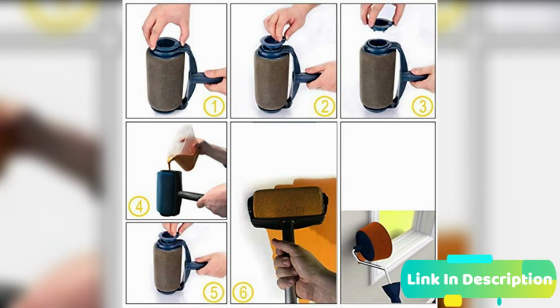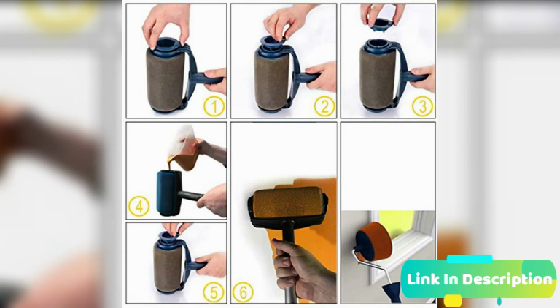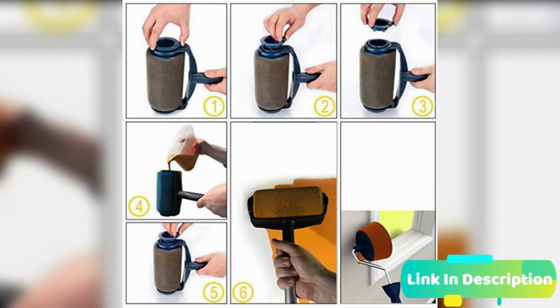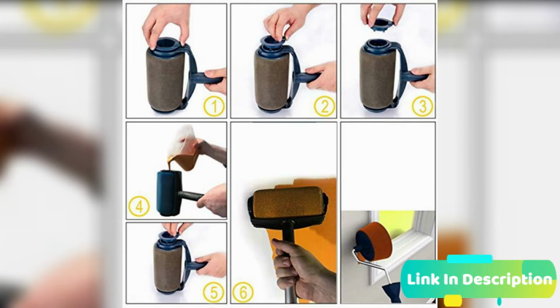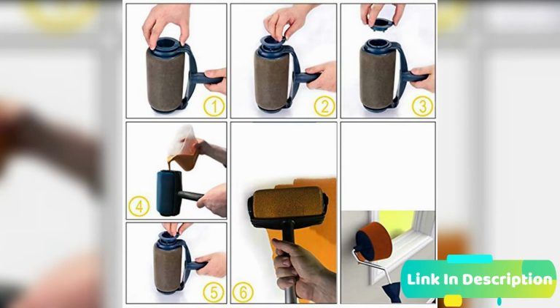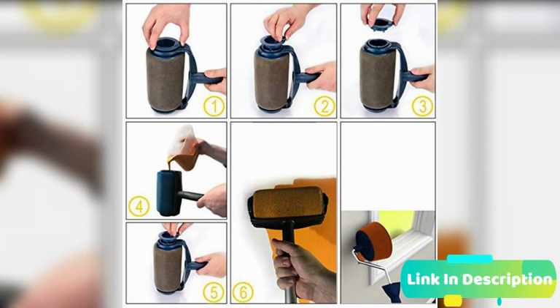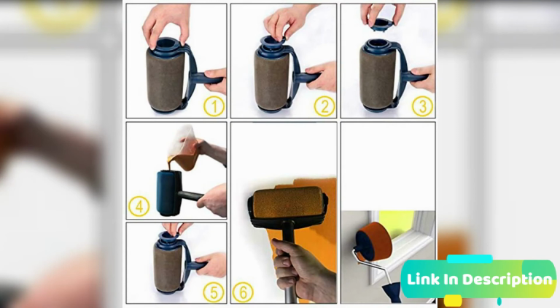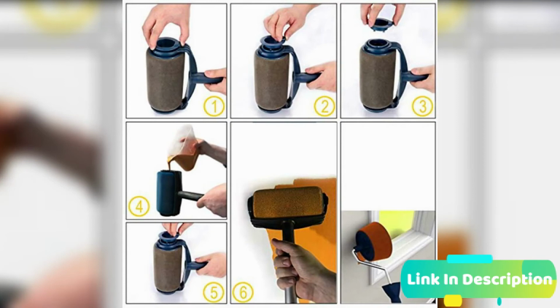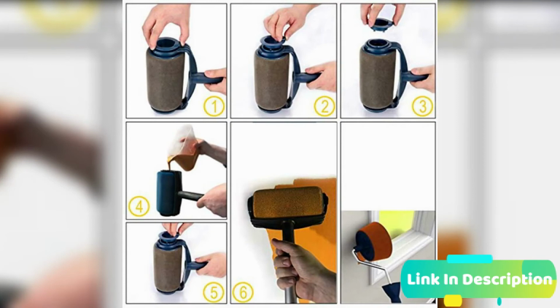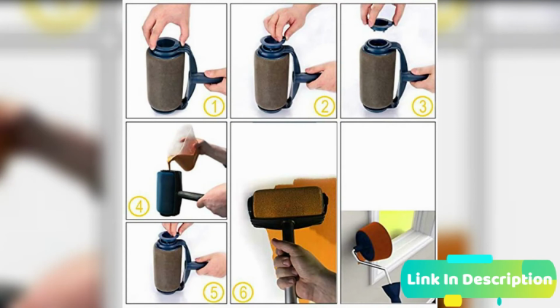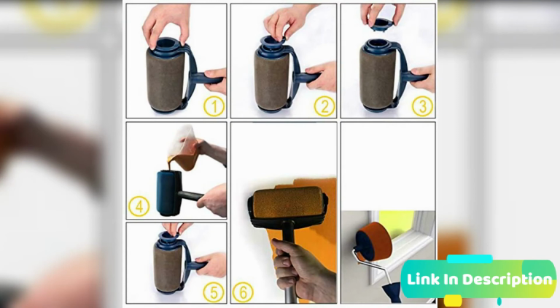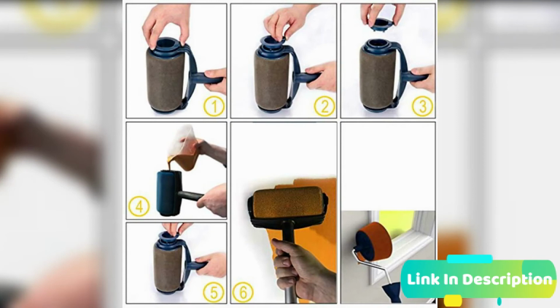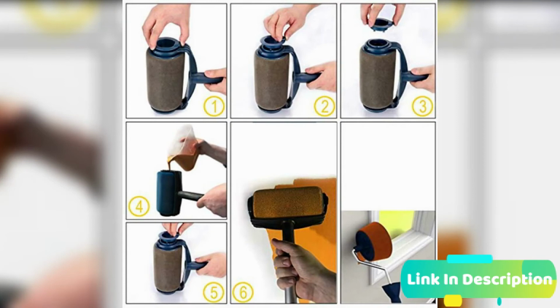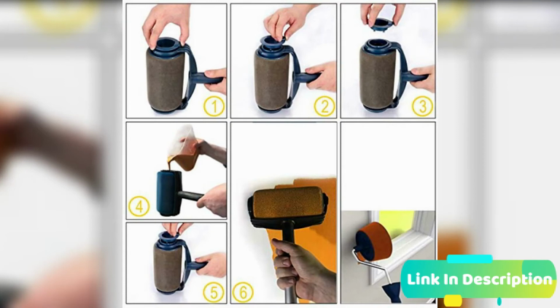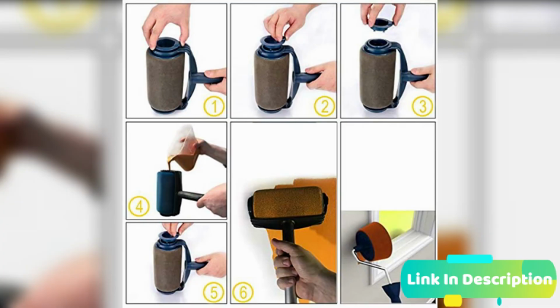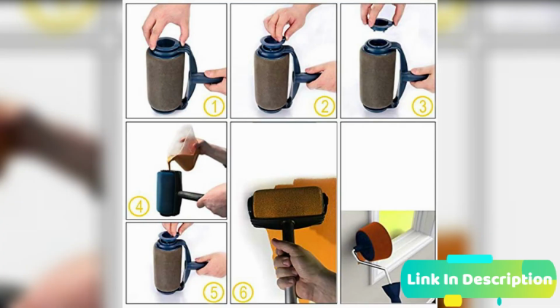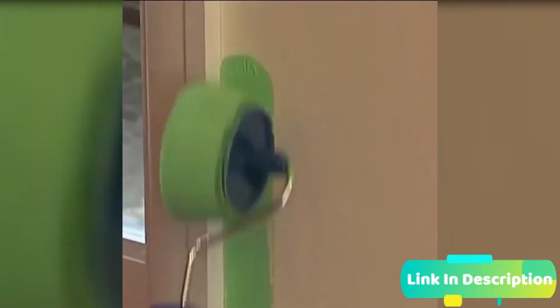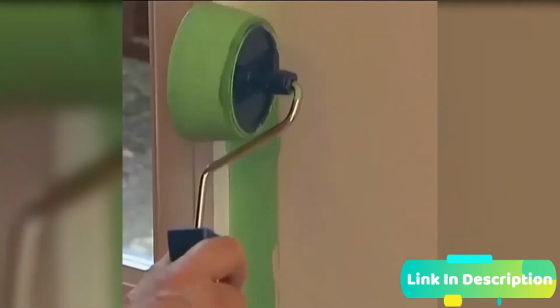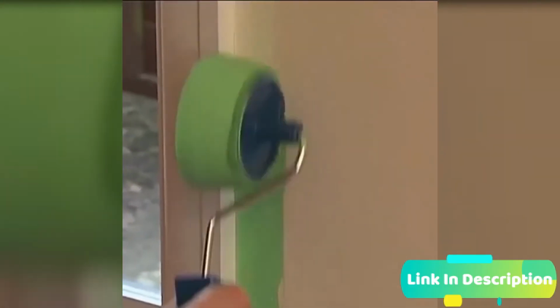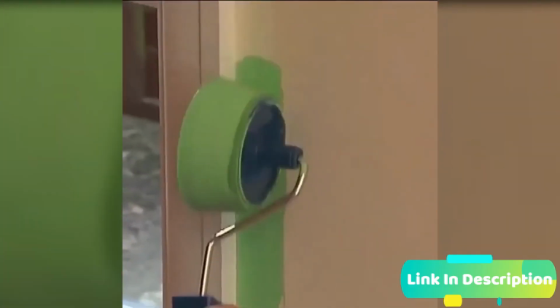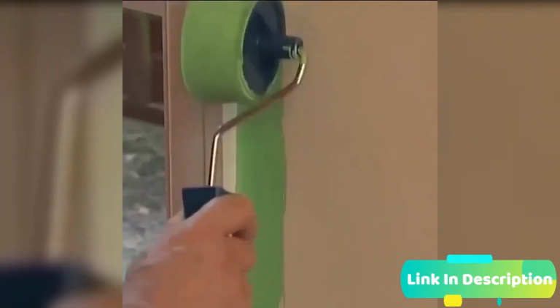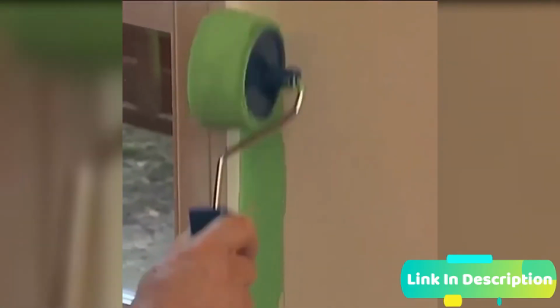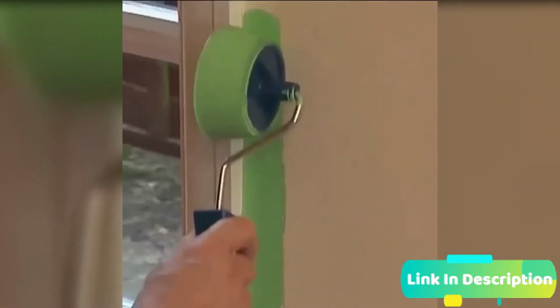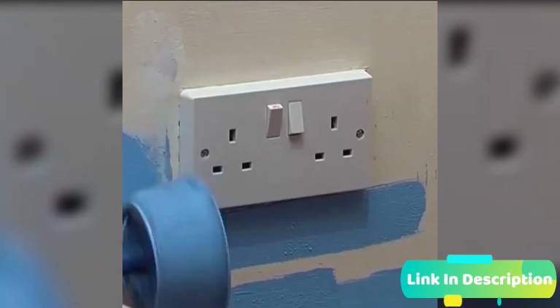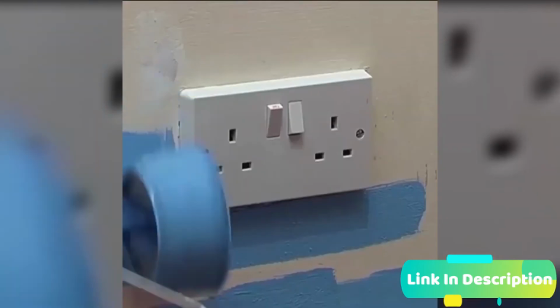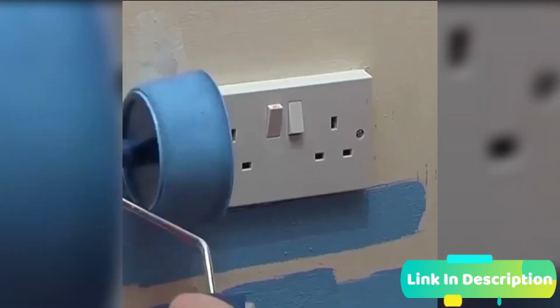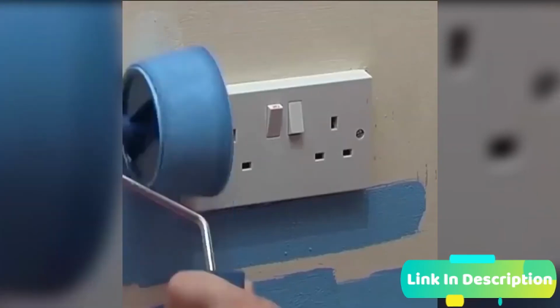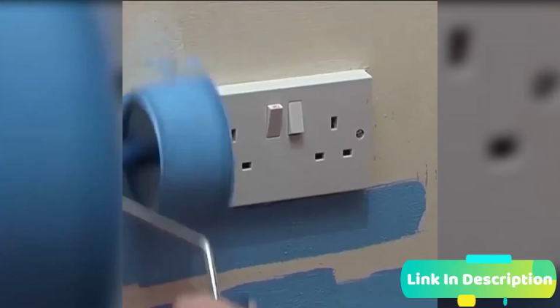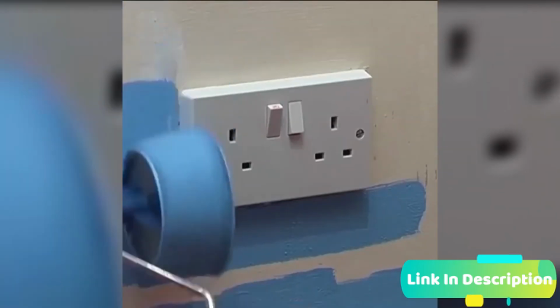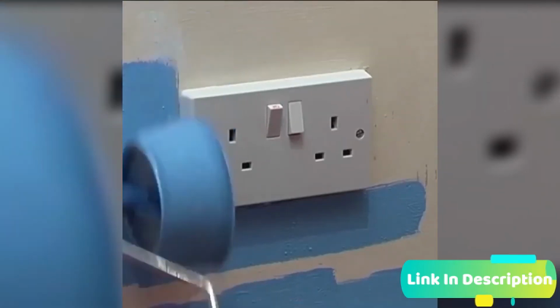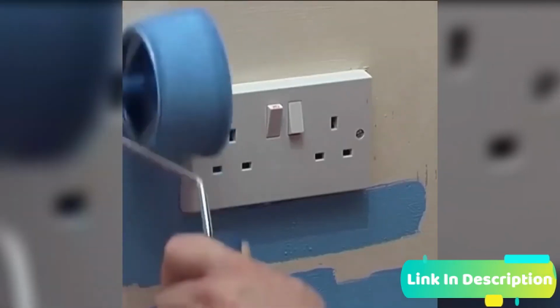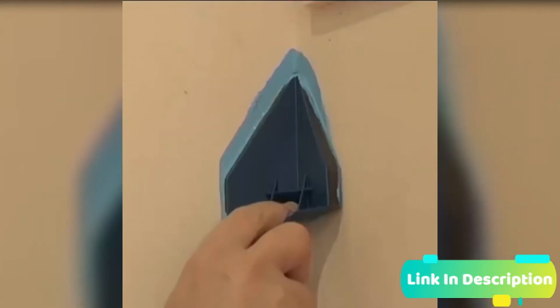After using, clean it, dry it, and keep it for the next time. Painting, filling, and cleanup are quick and easy.